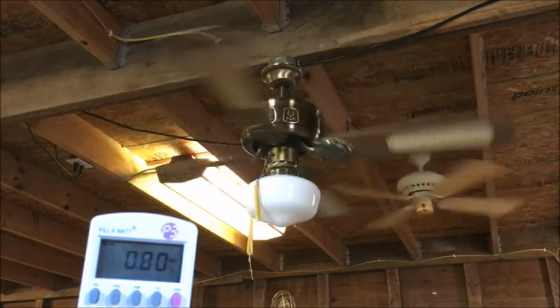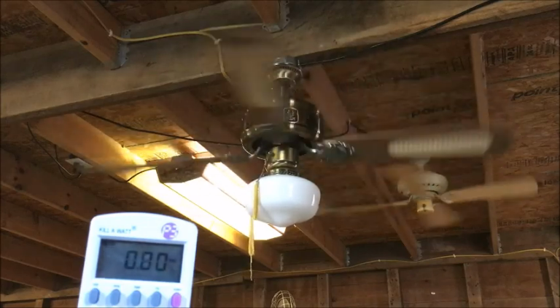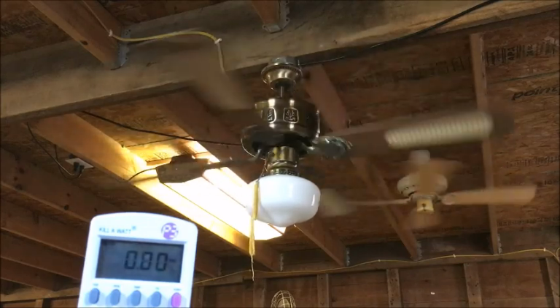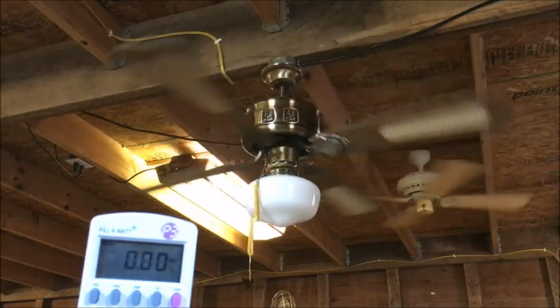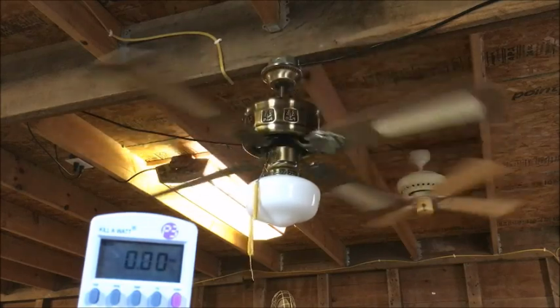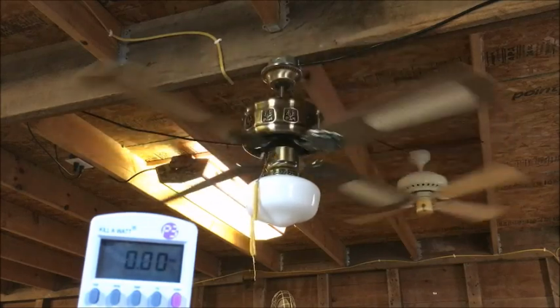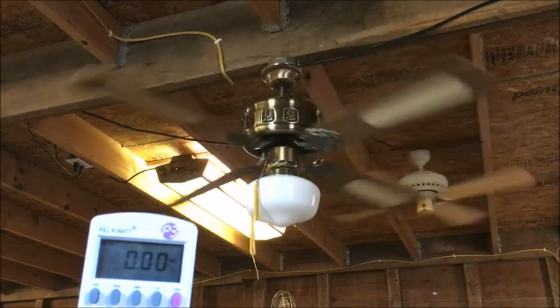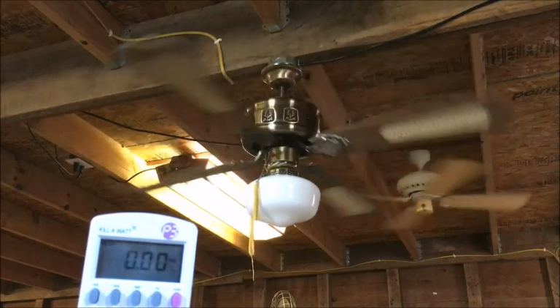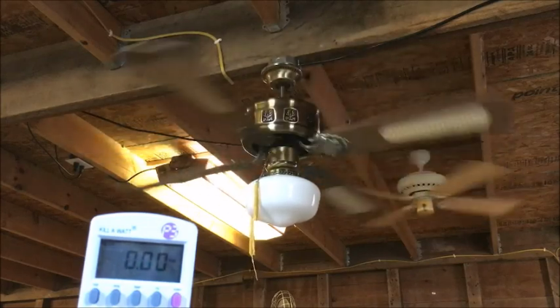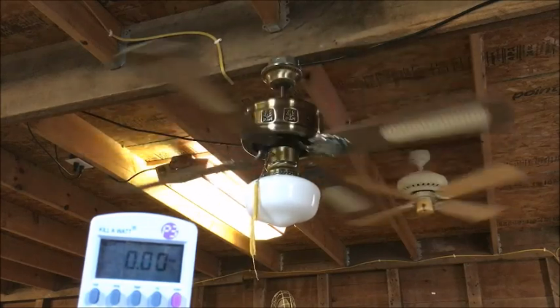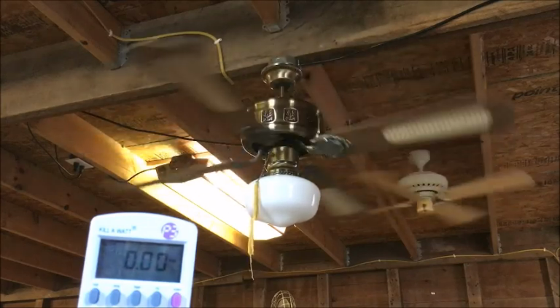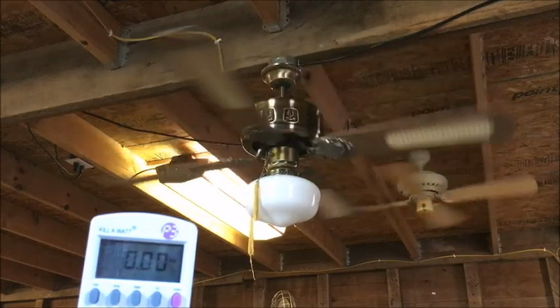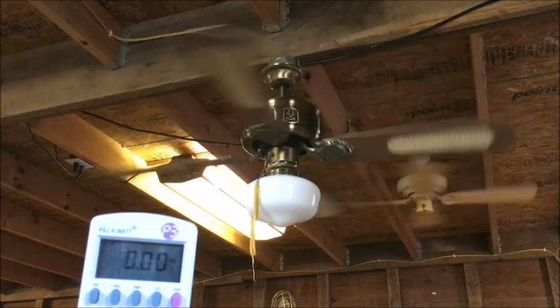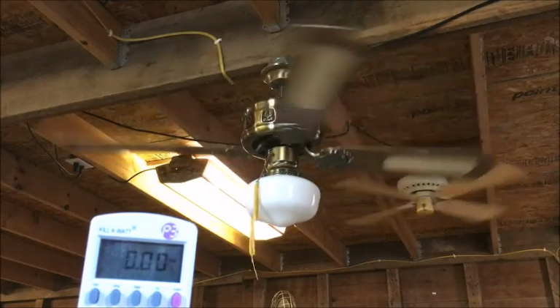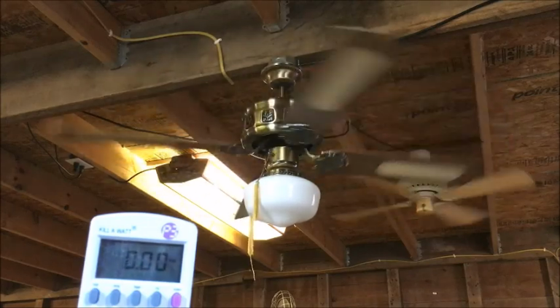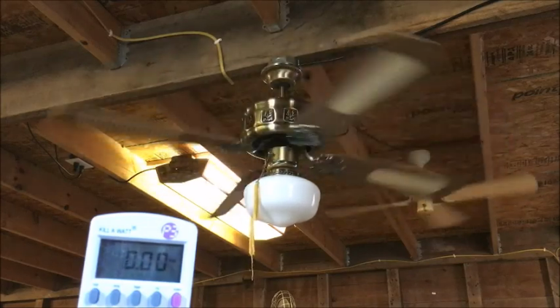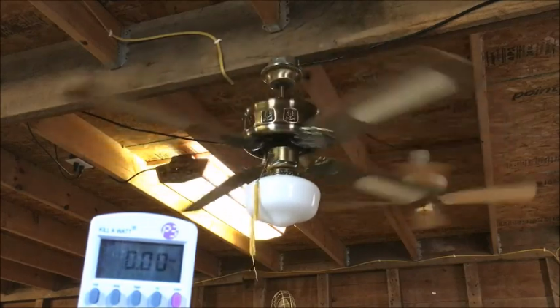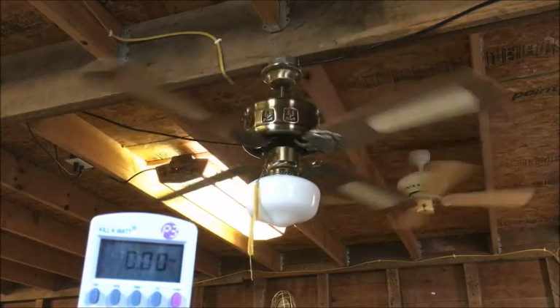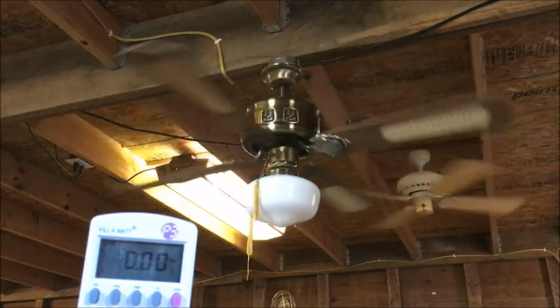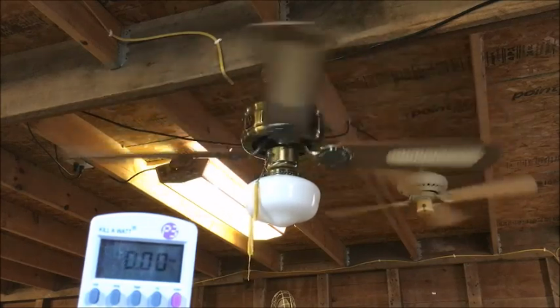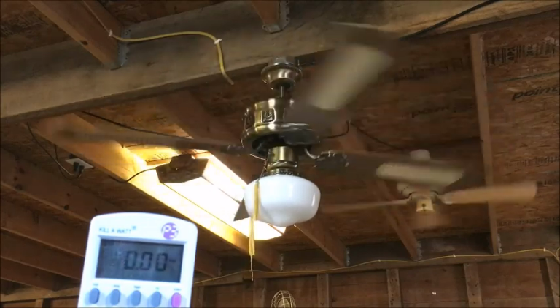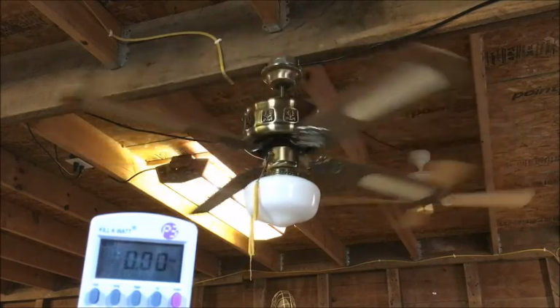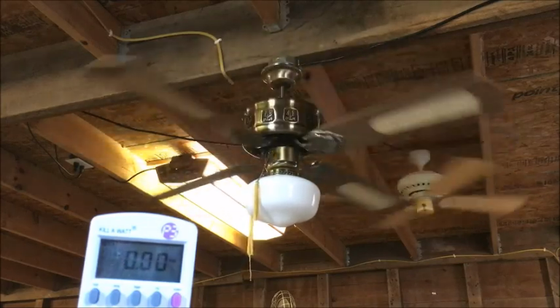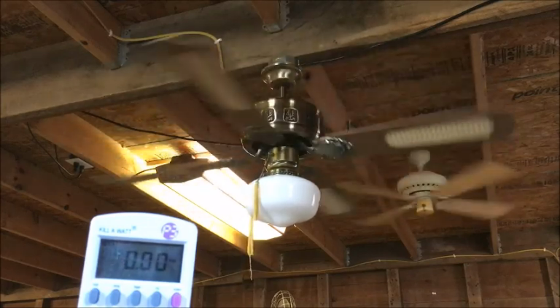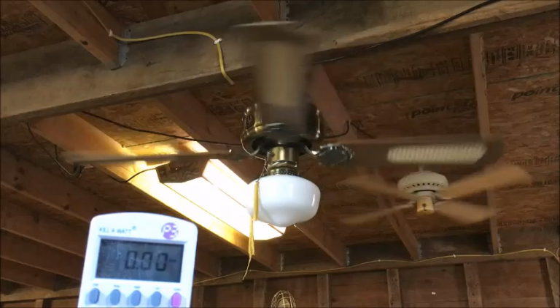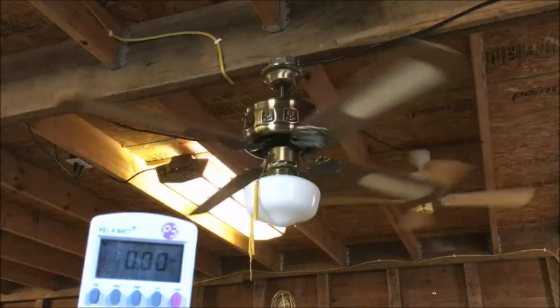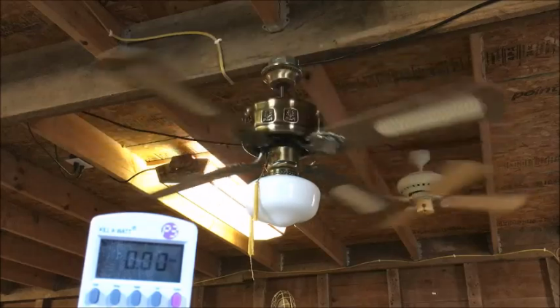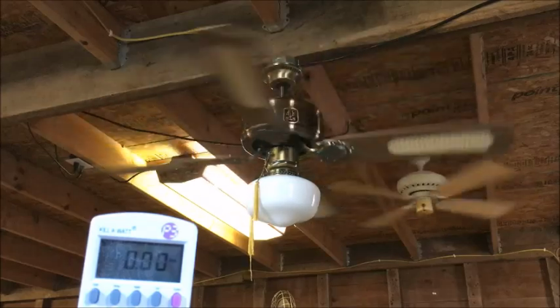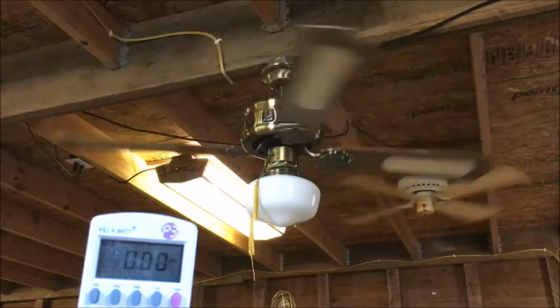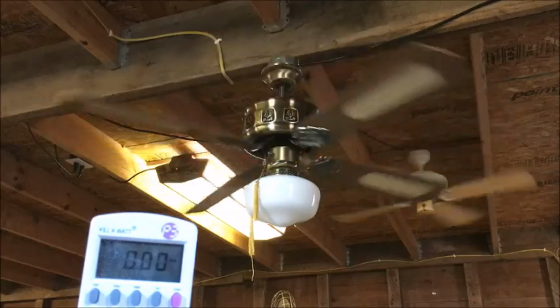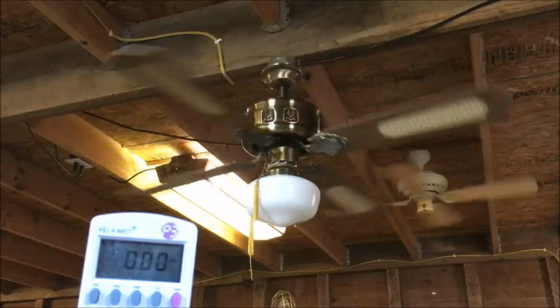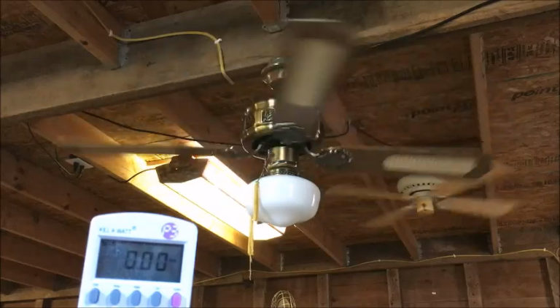No resonant frequency. This fan is safe with any wall control, so I'm not worried about that.